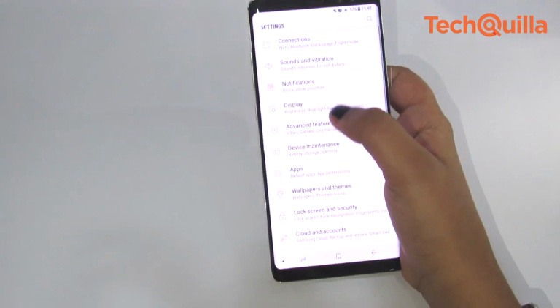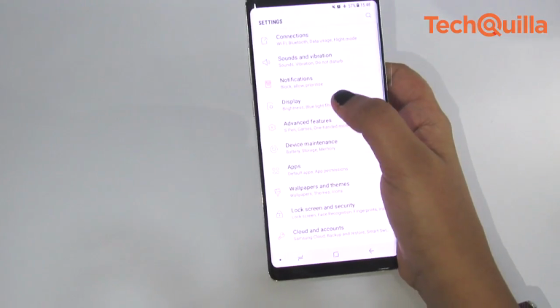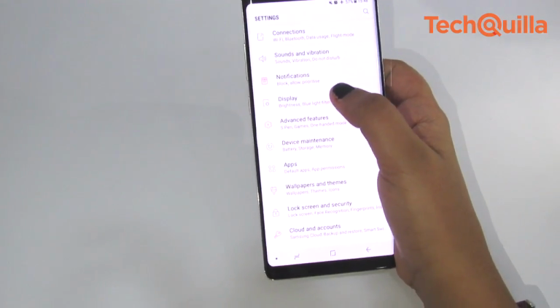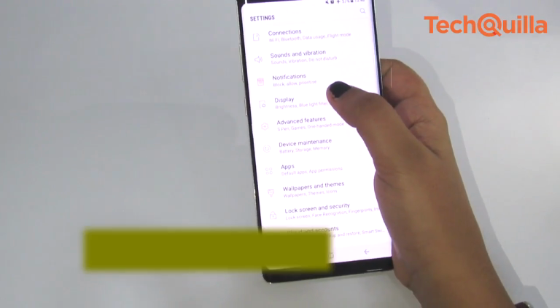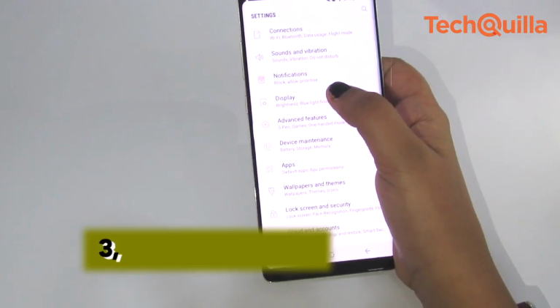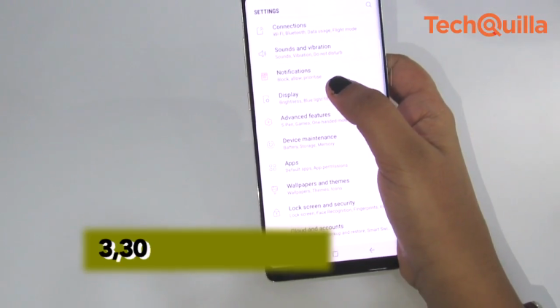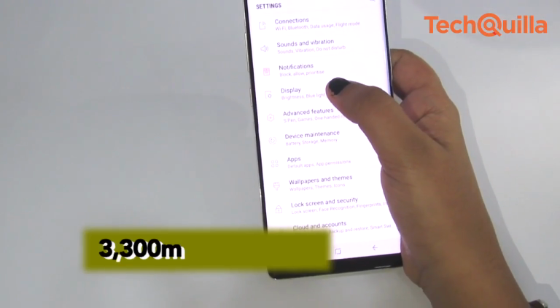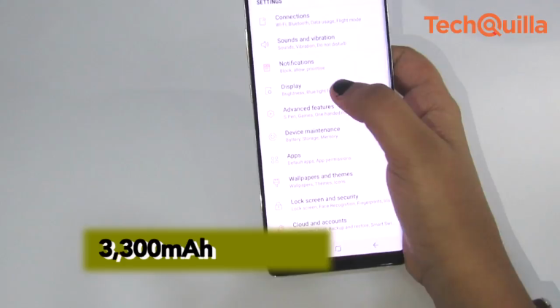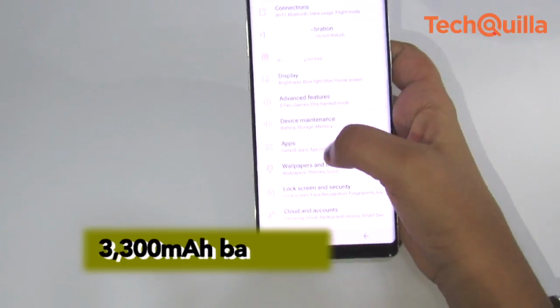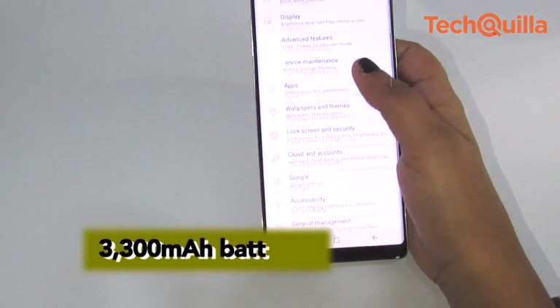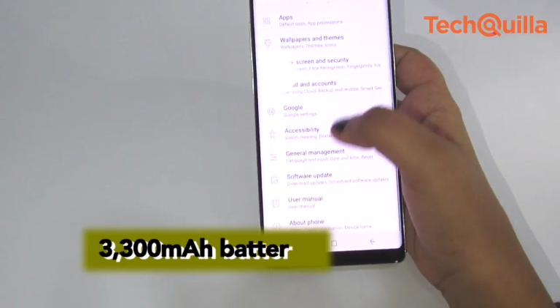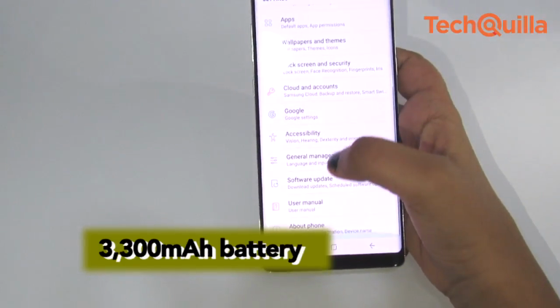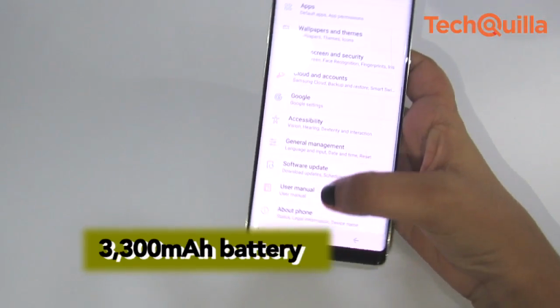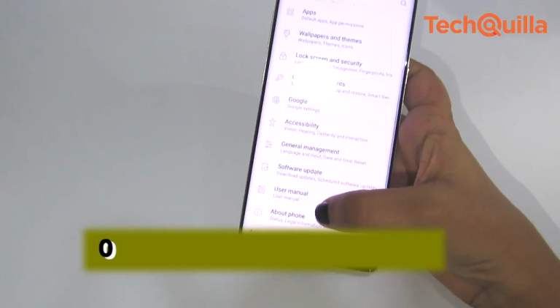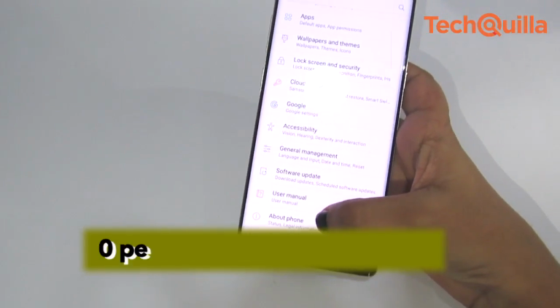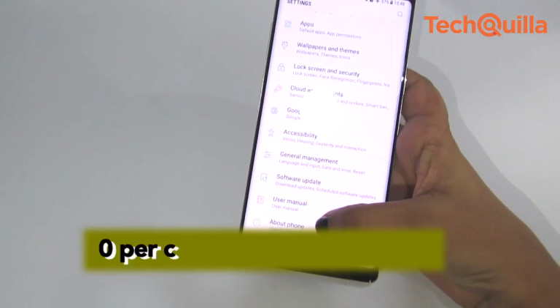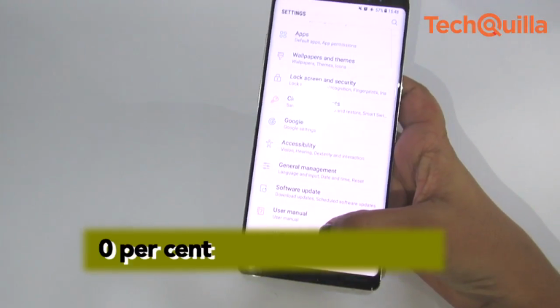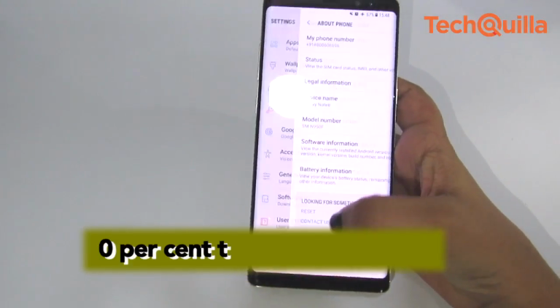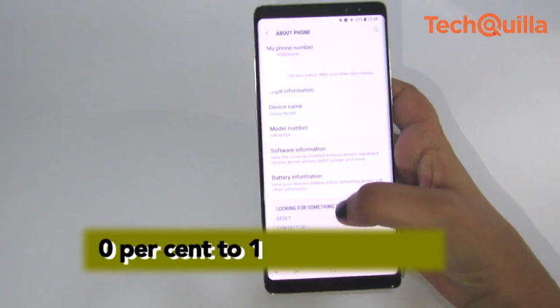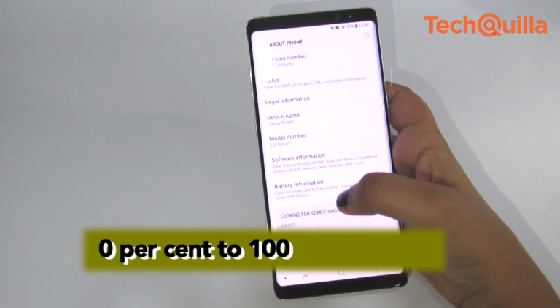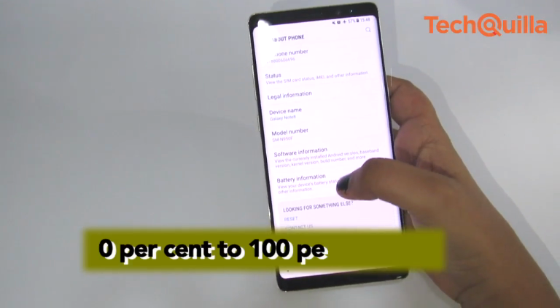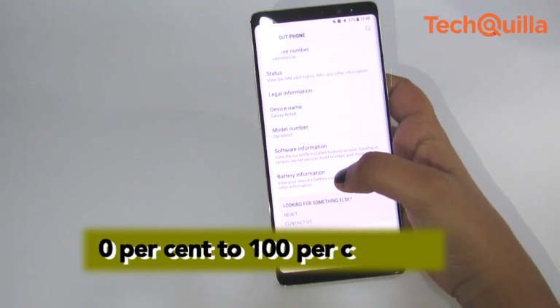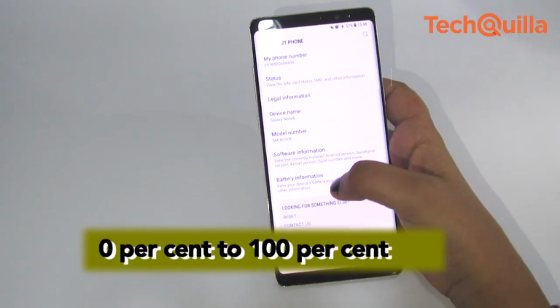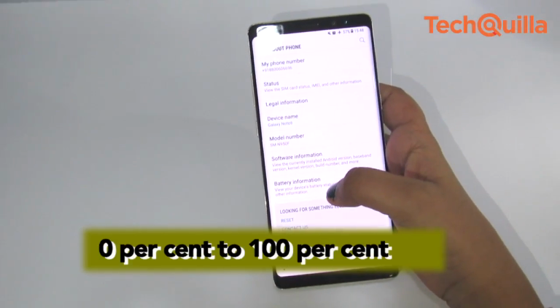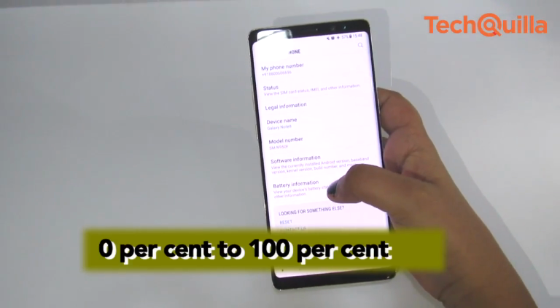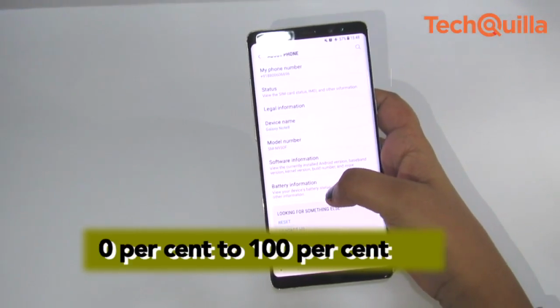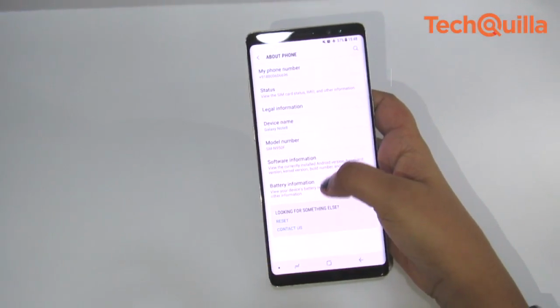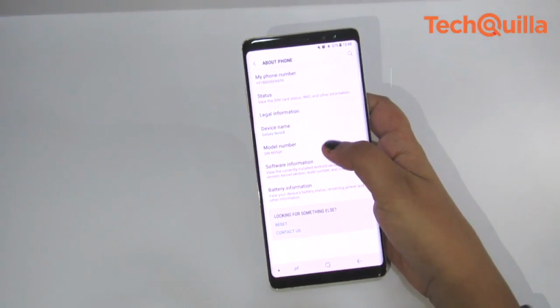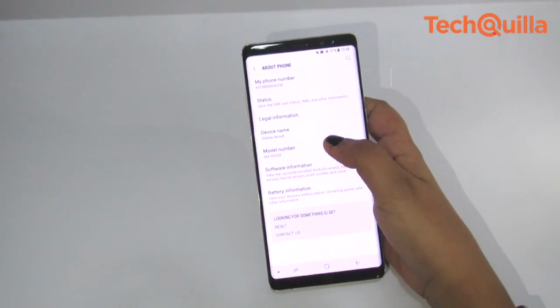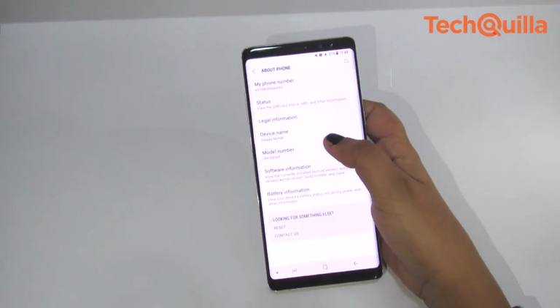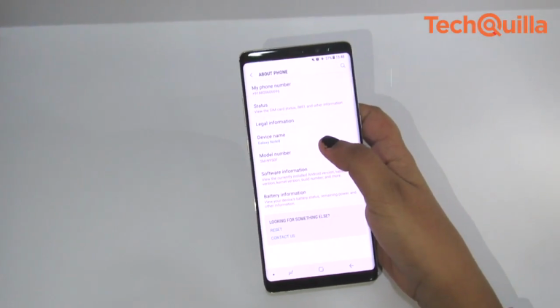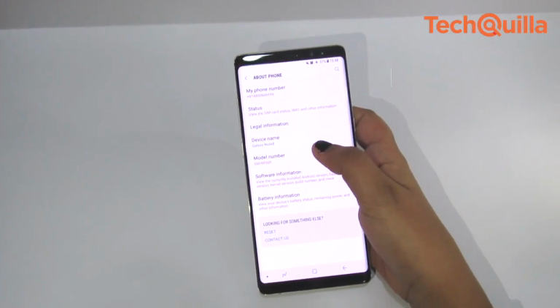The 3300 mAh battery went from 0% to 100% in an hour and 43 minutes.